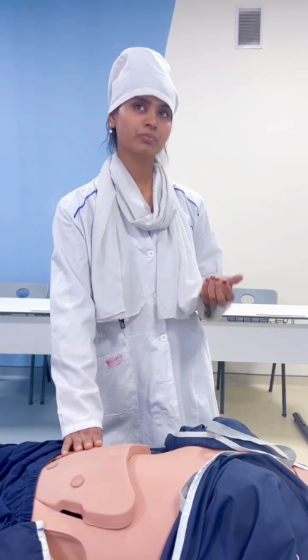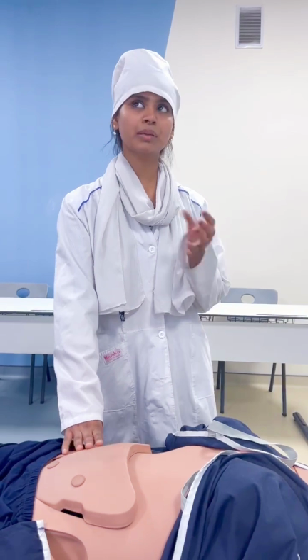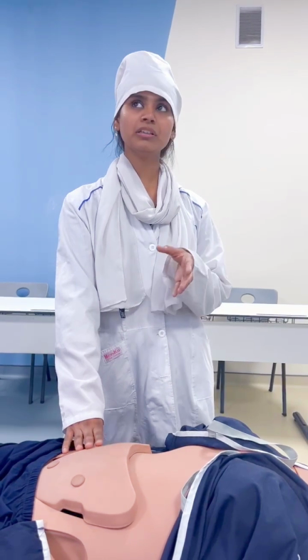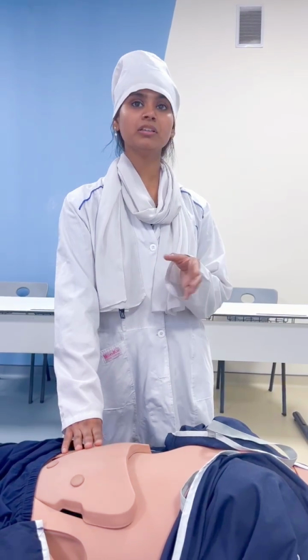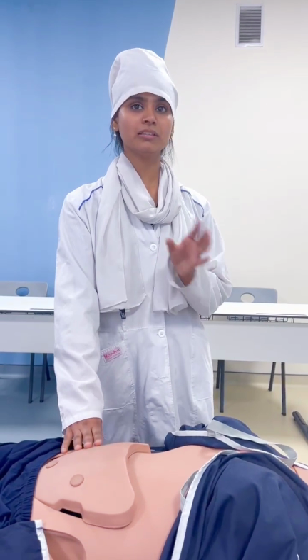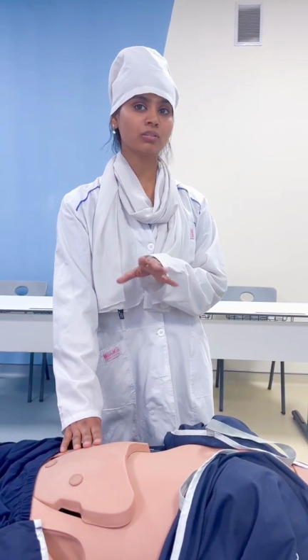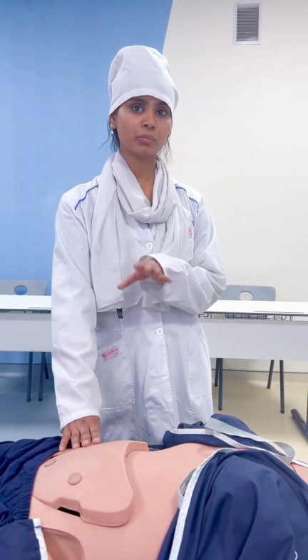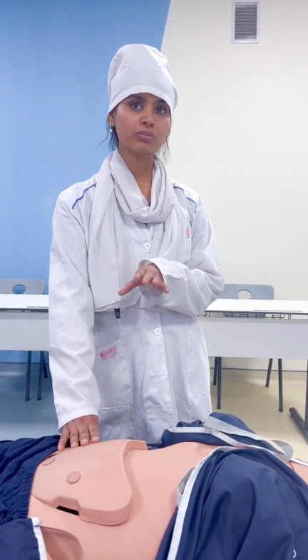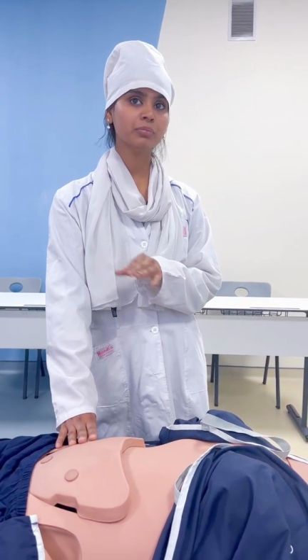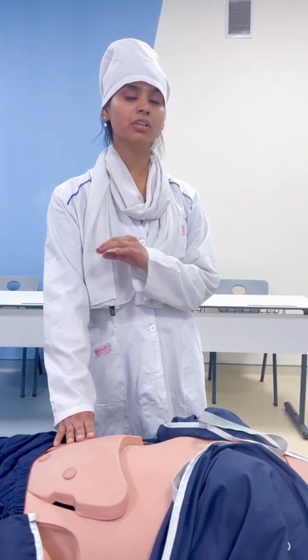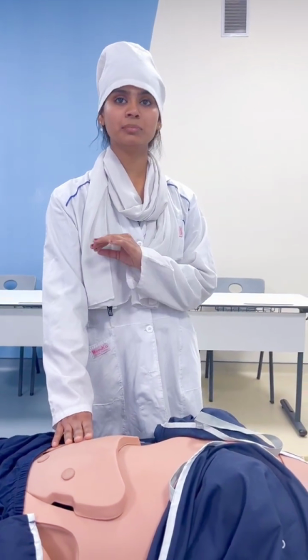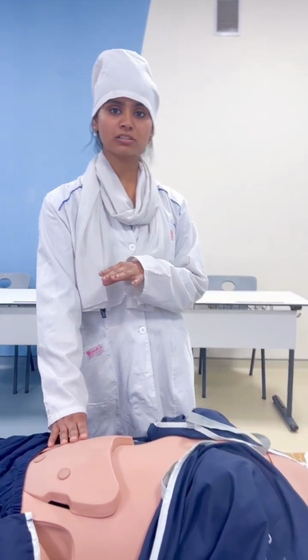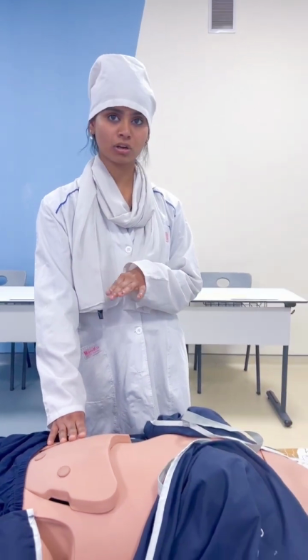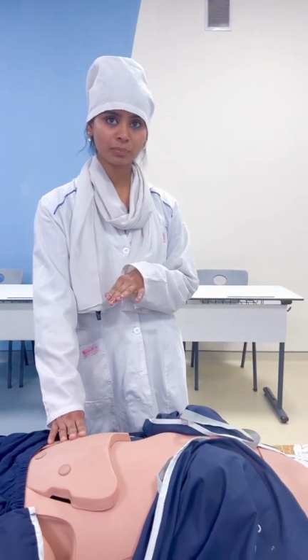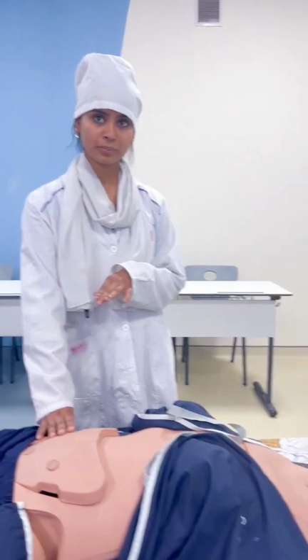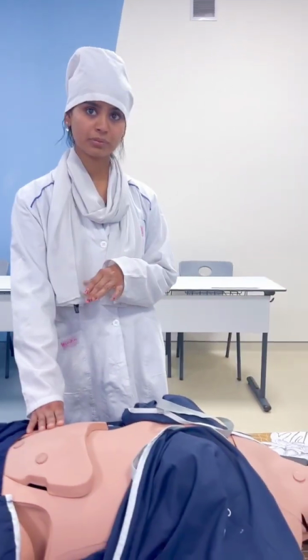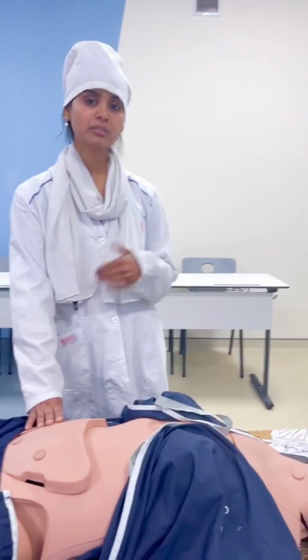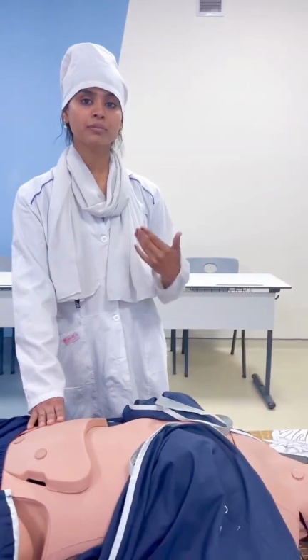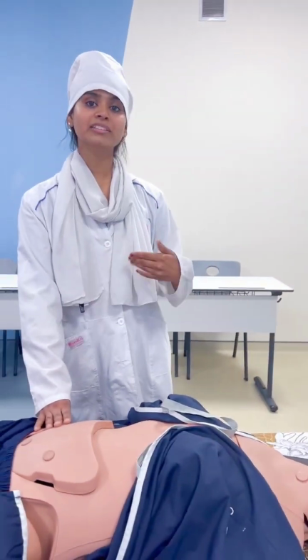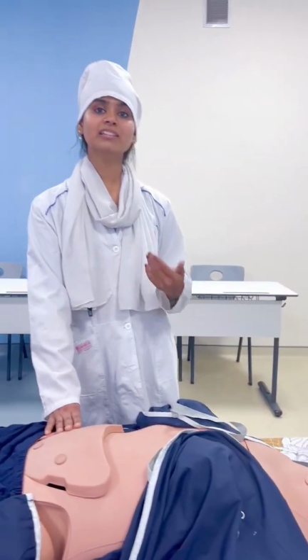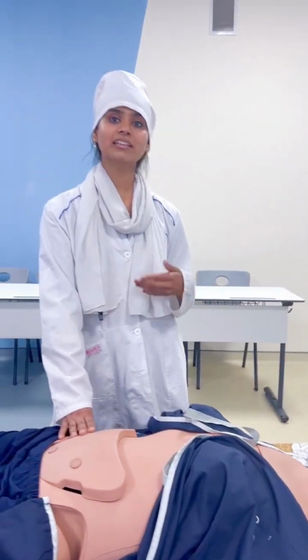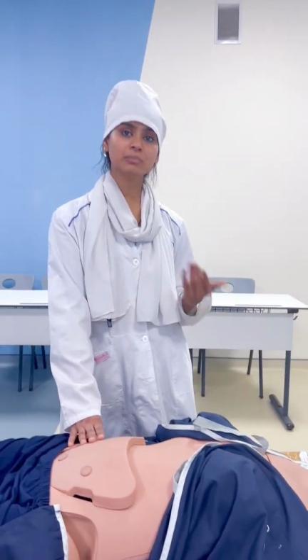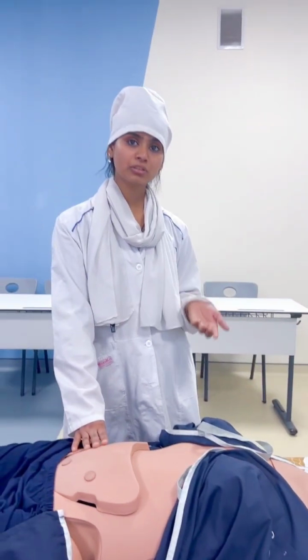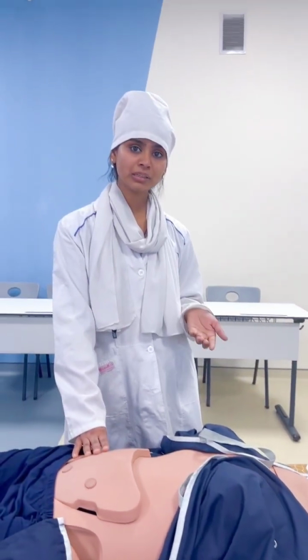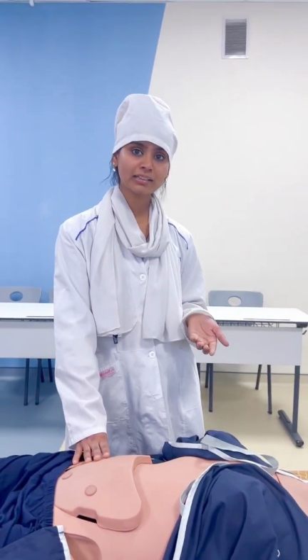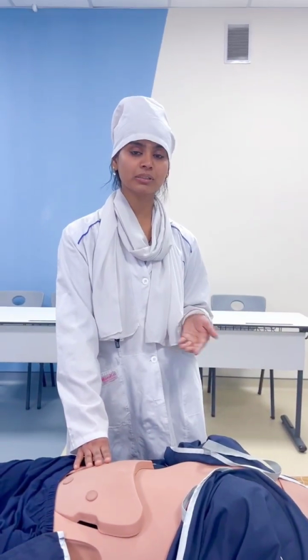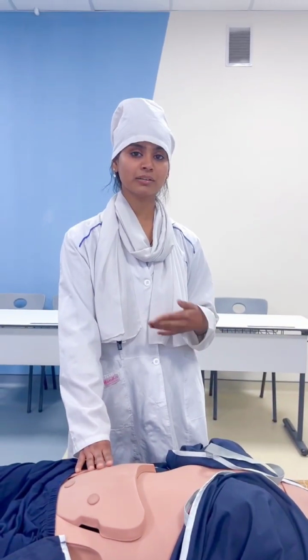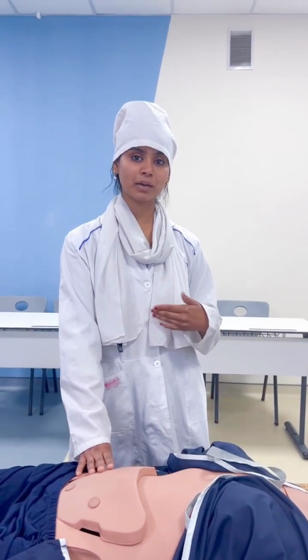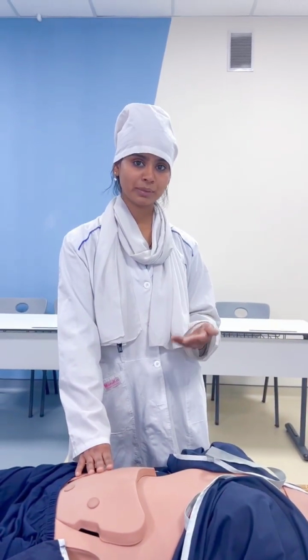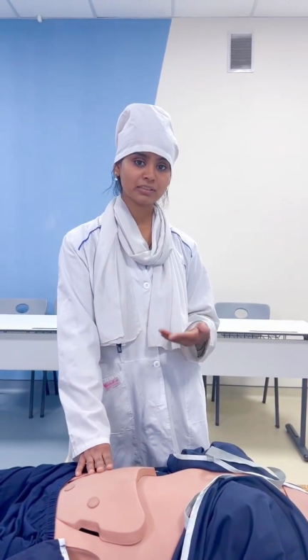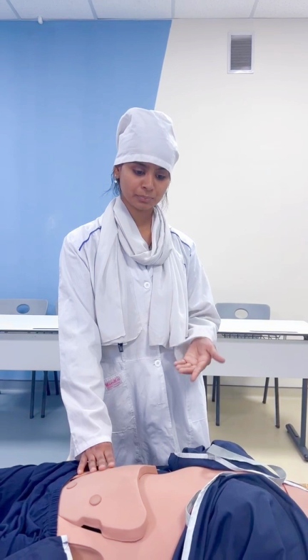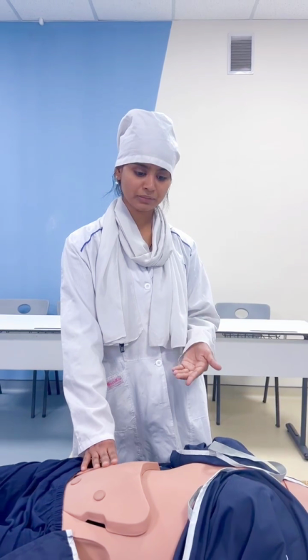In the normal form, the spleen is not palpable. However, when there is splenomegaly, we can palpate the spleen.